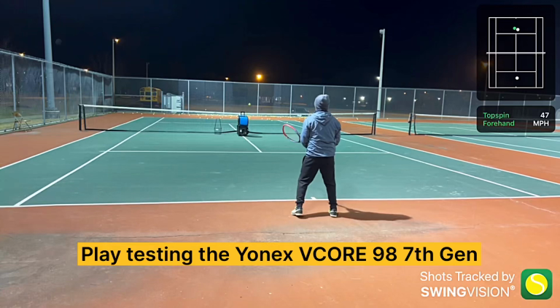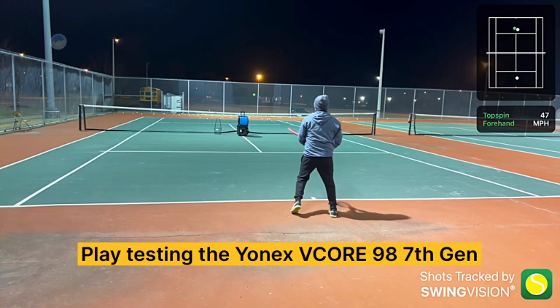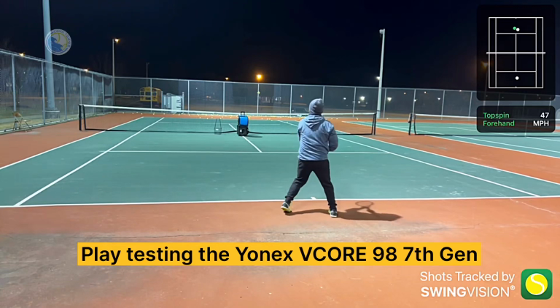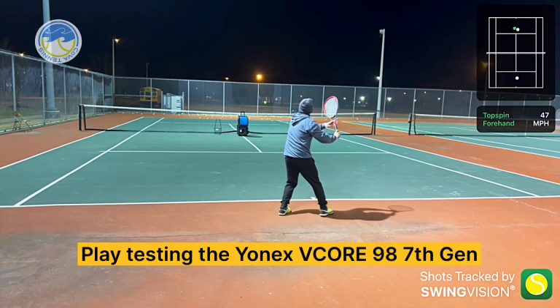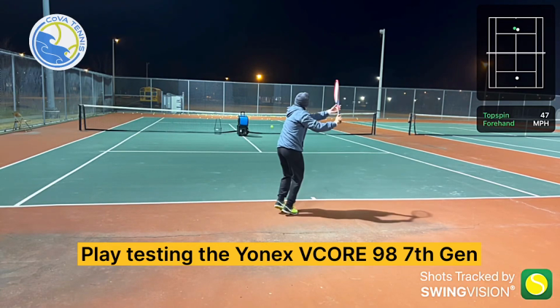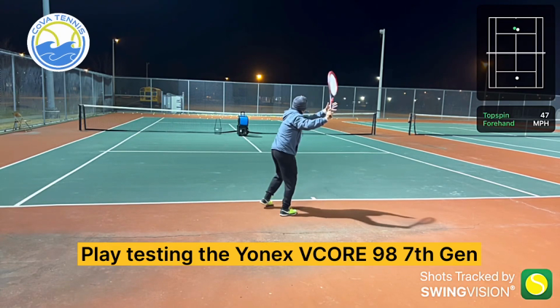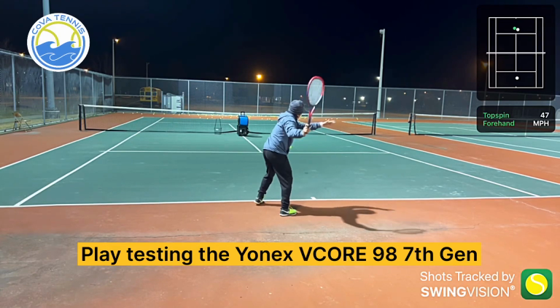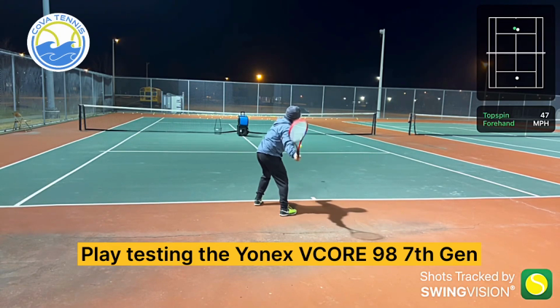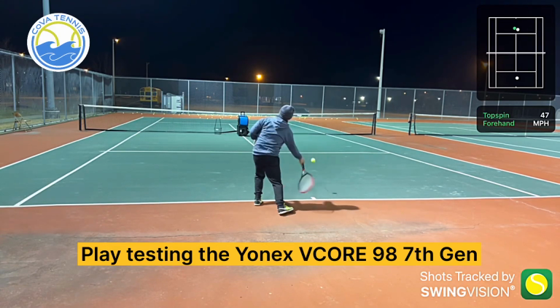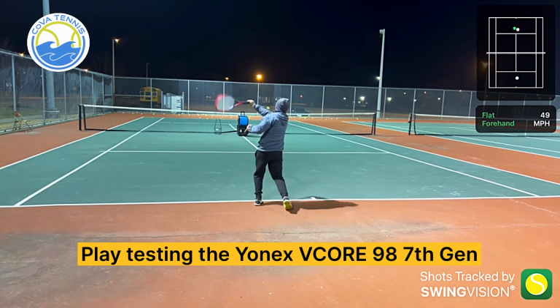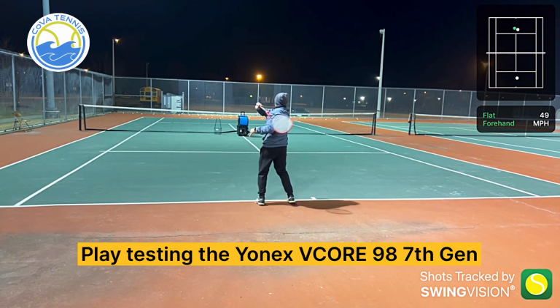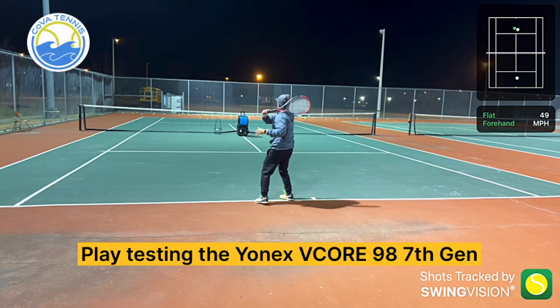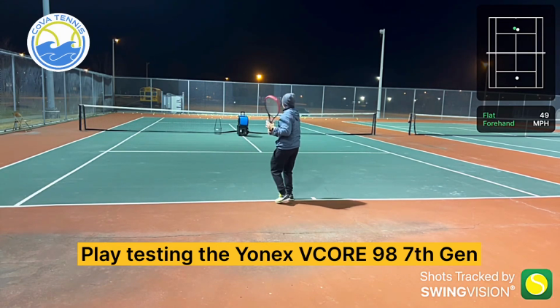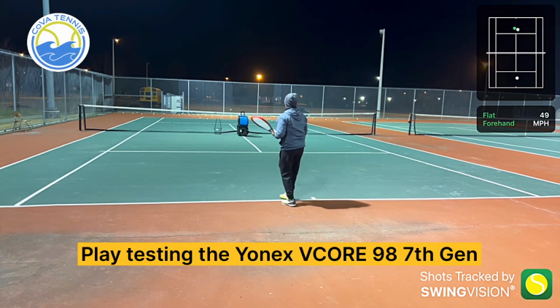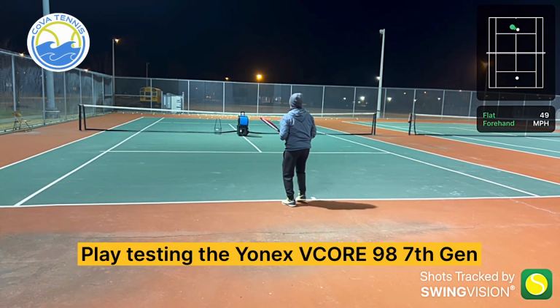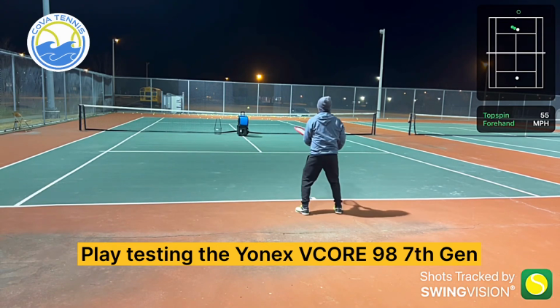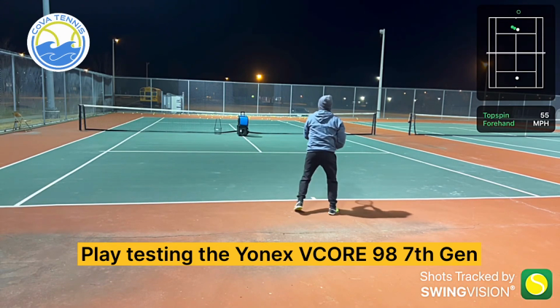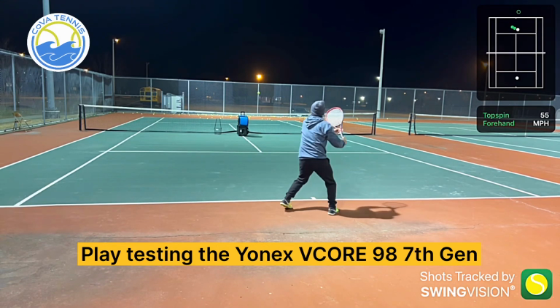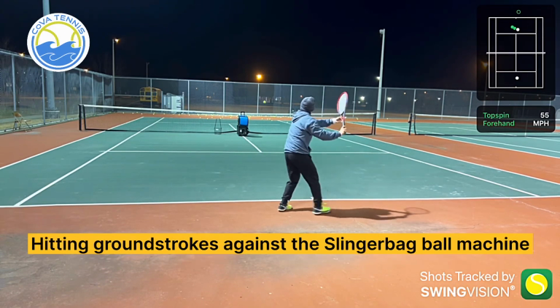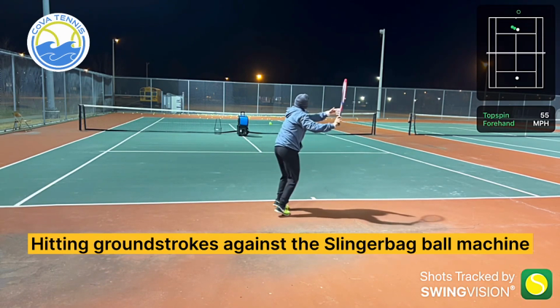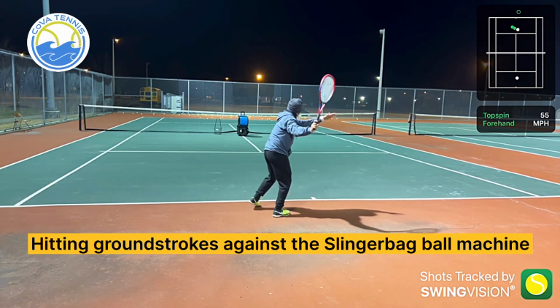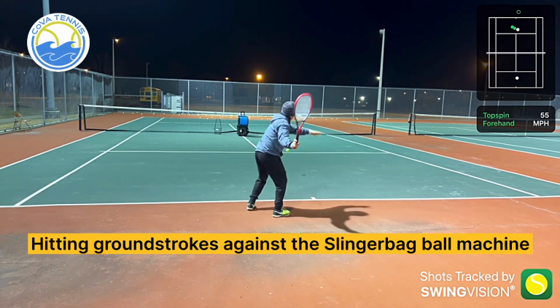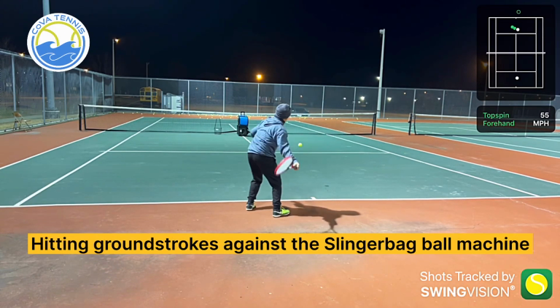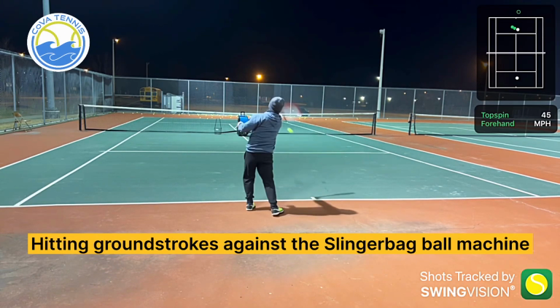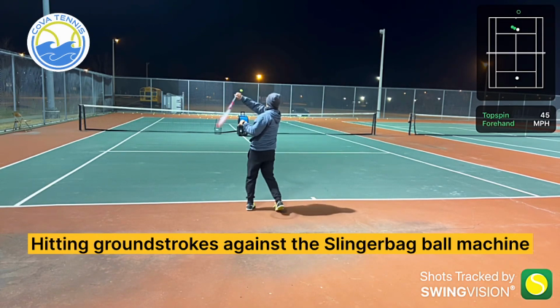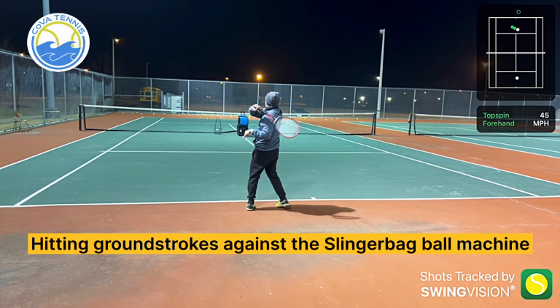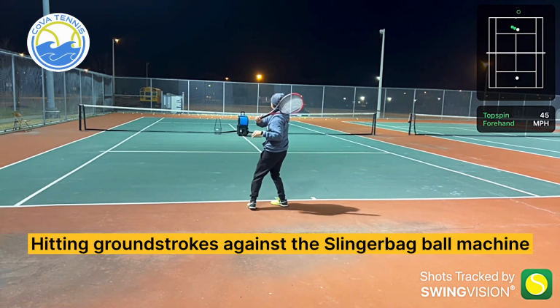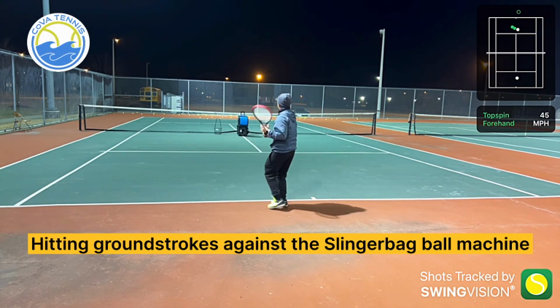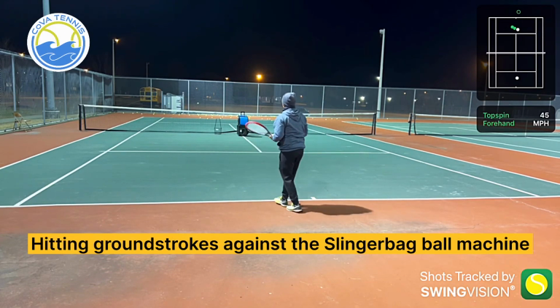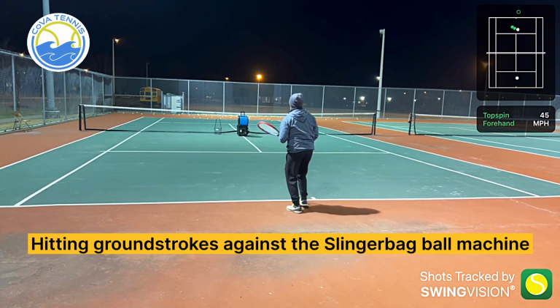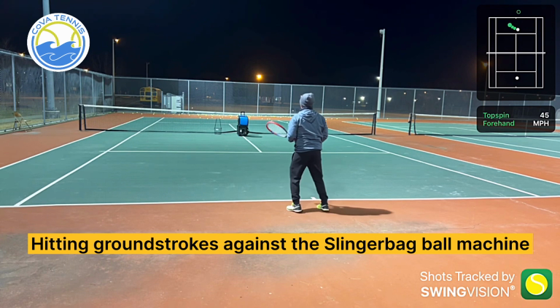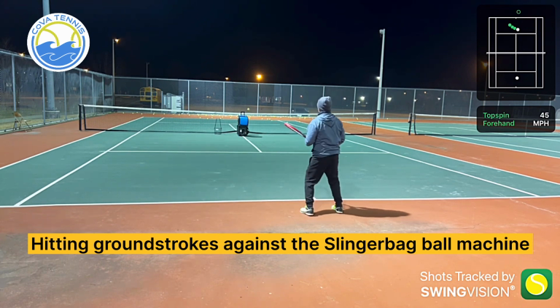Play testing the Yonex V-Core 98, 7th Gen, hitting ground strokes against the Slinger bag ball machine.